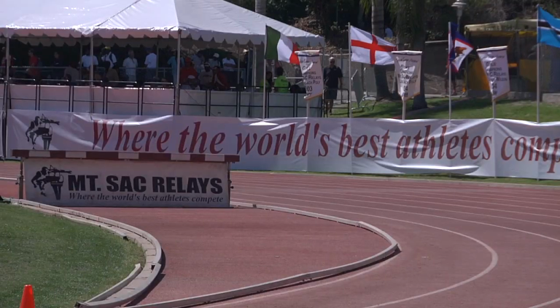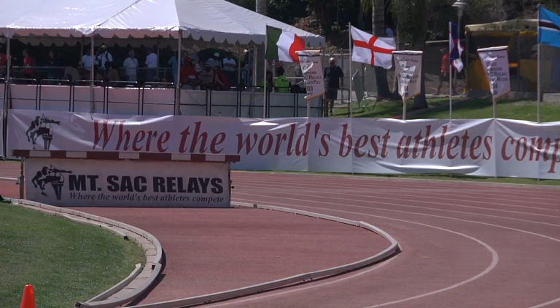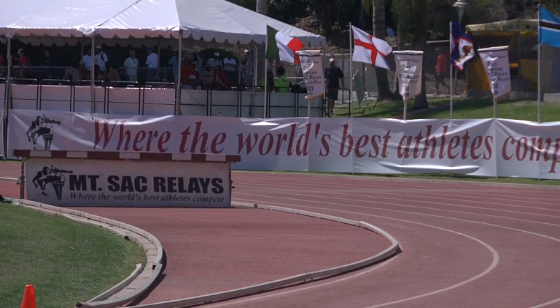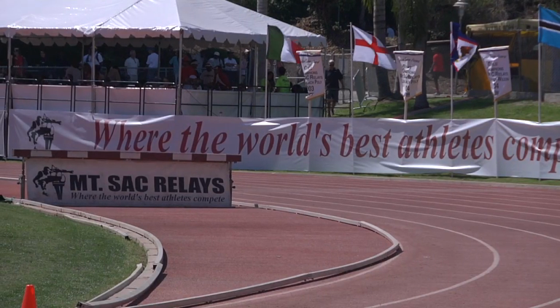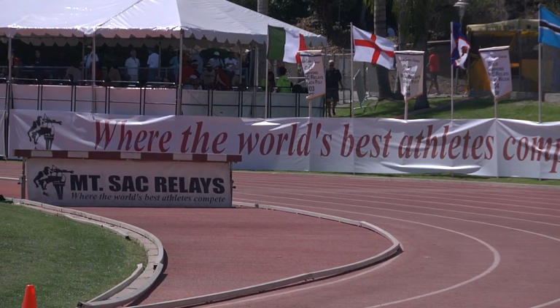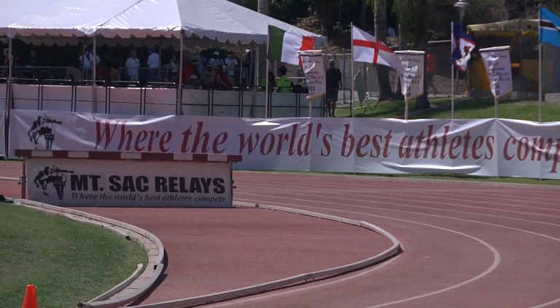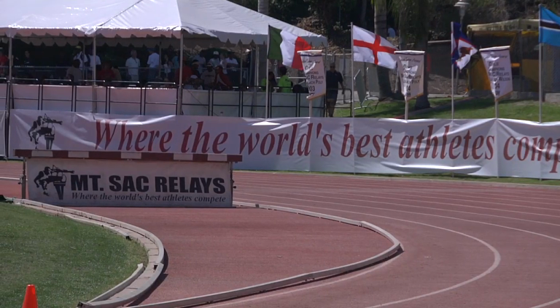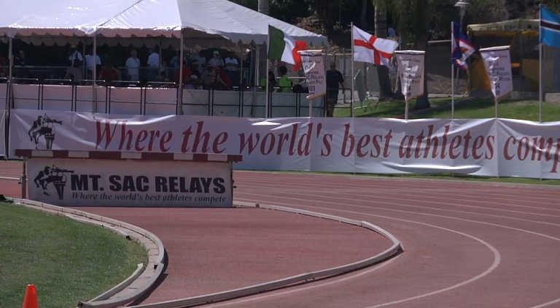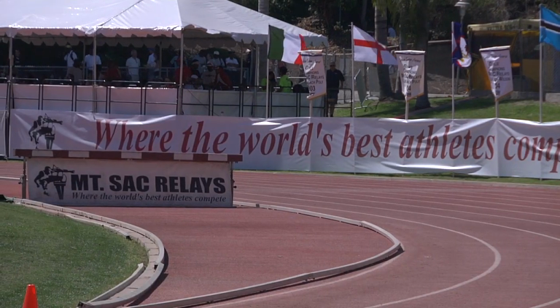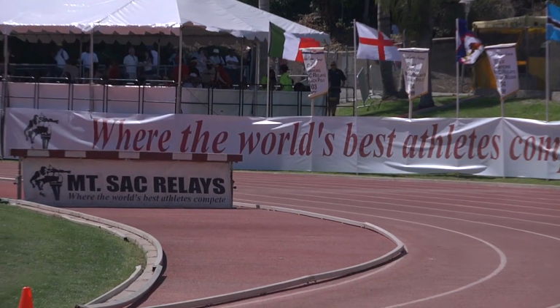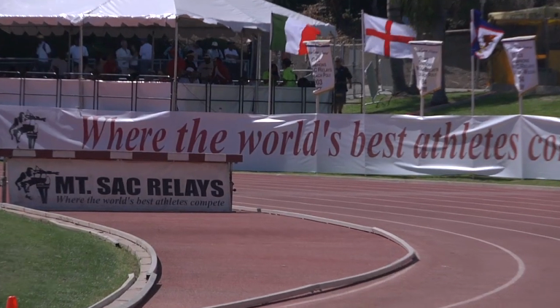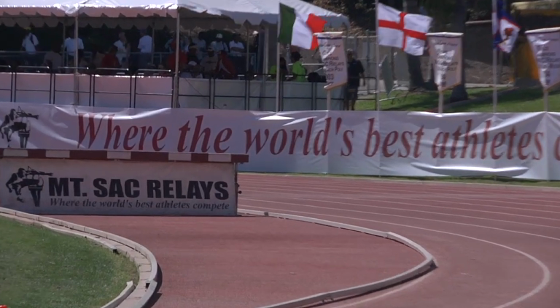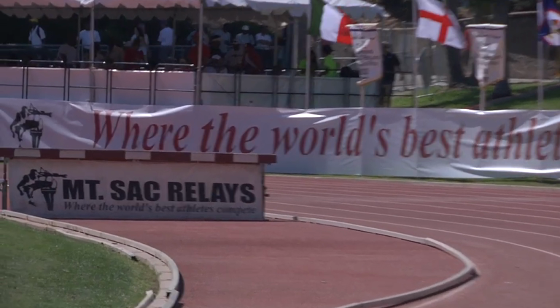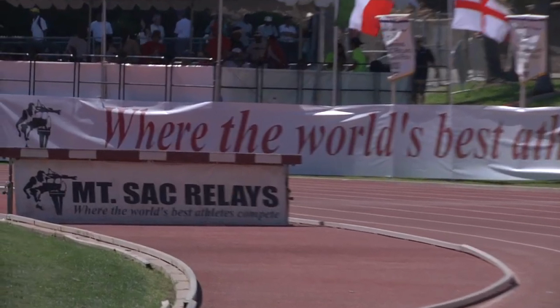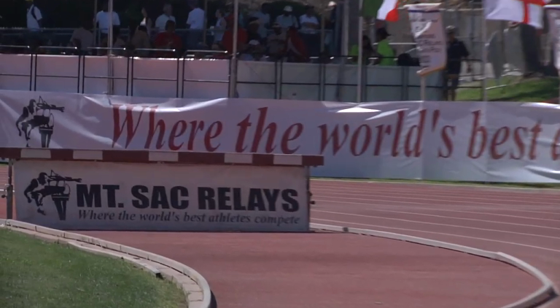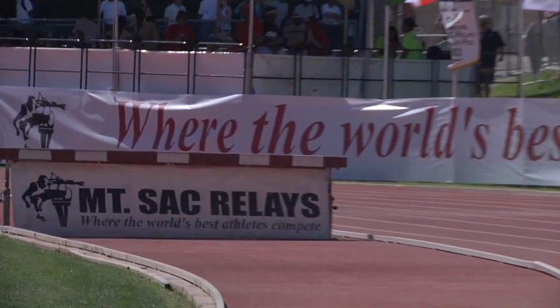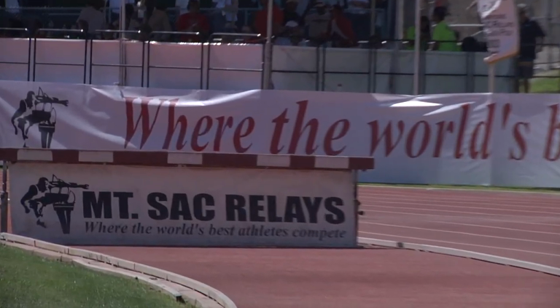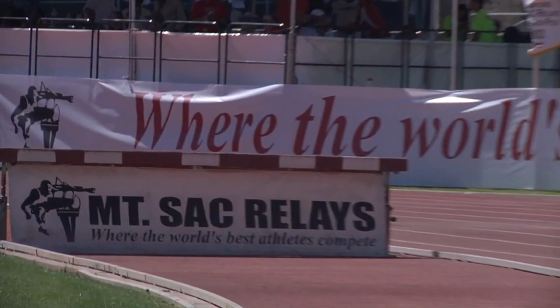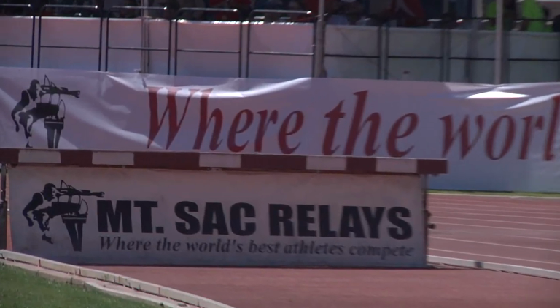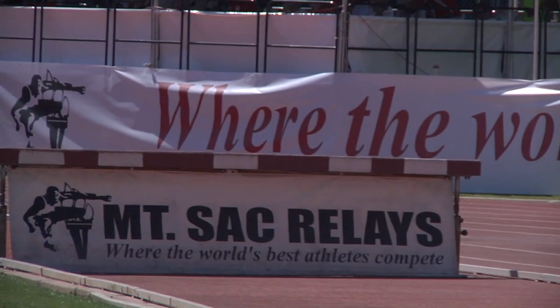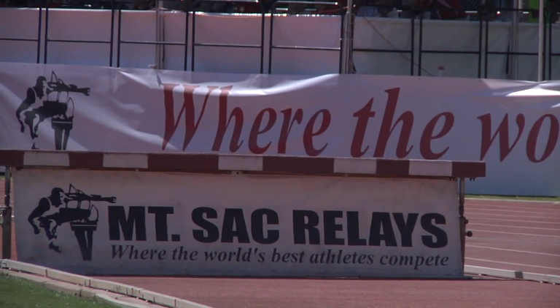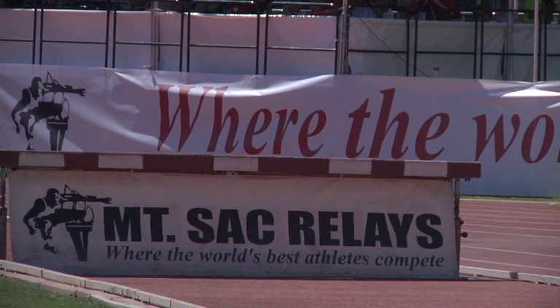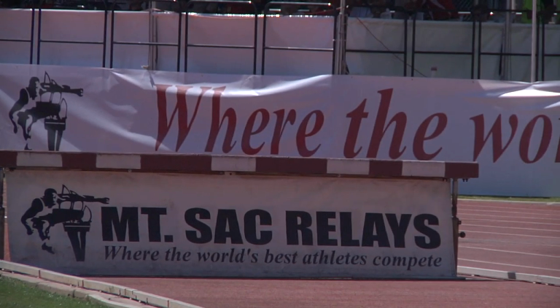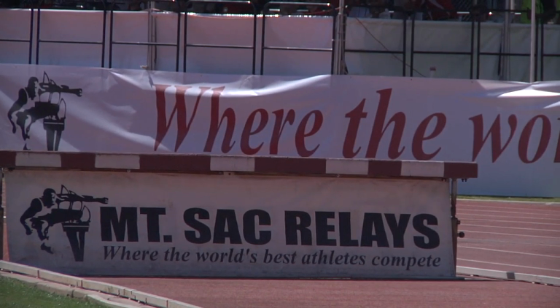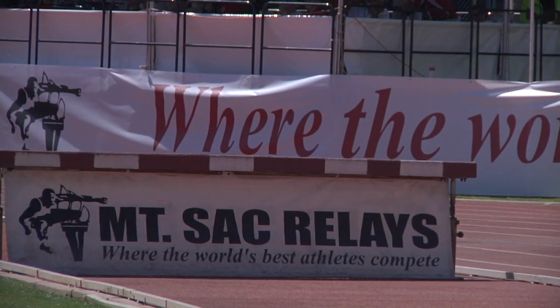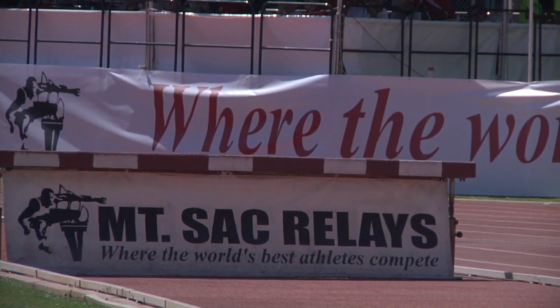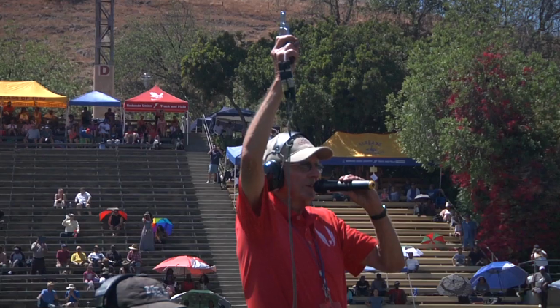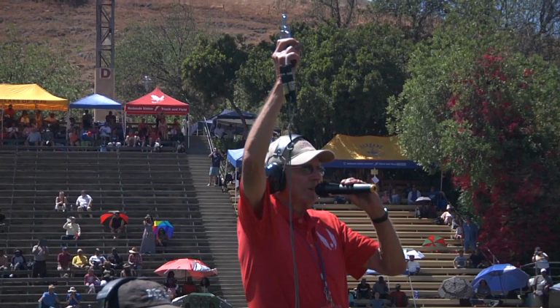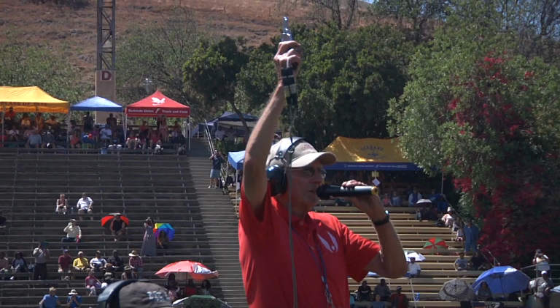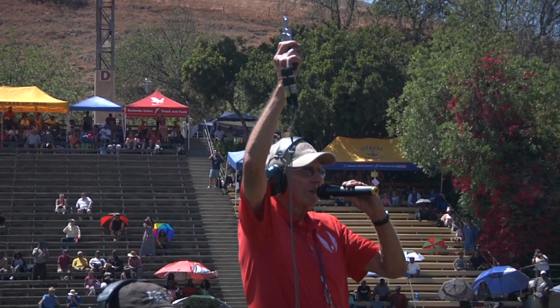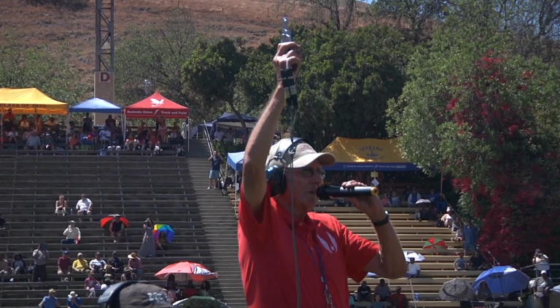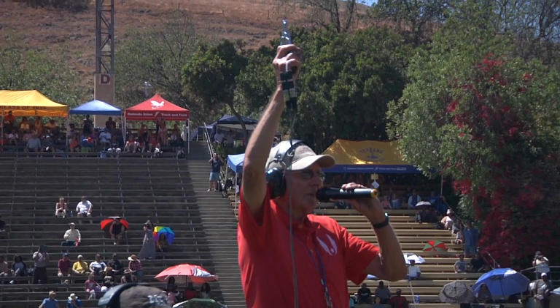Next up is a brand new event making its debut at the Mt. SAC Relays: the Jump Rope Sprint.